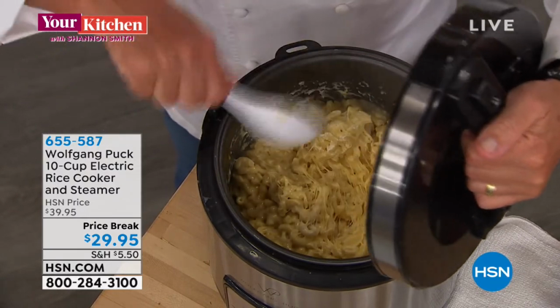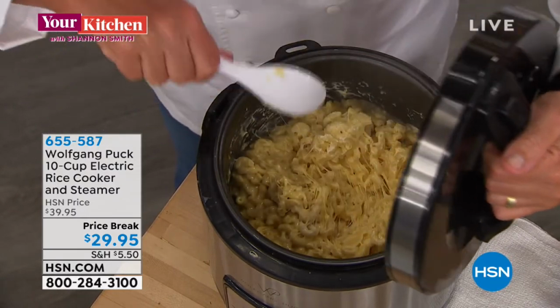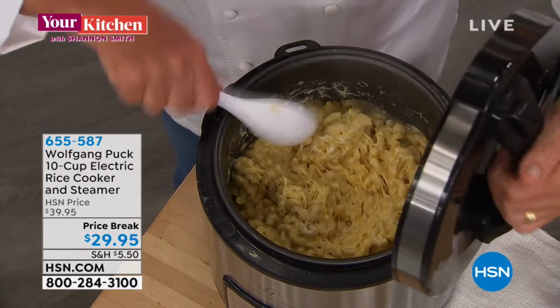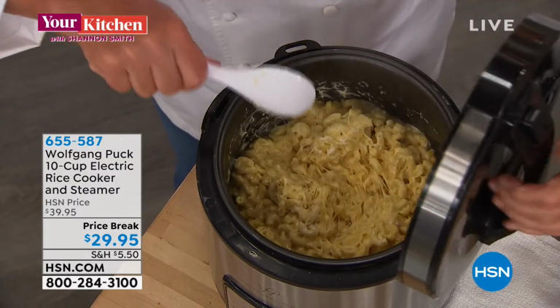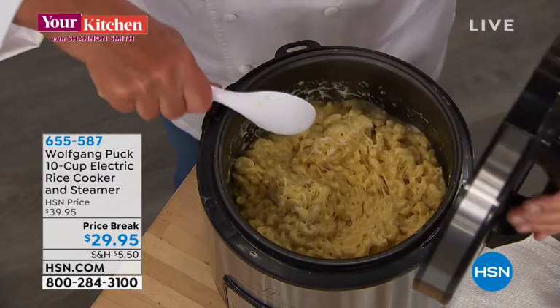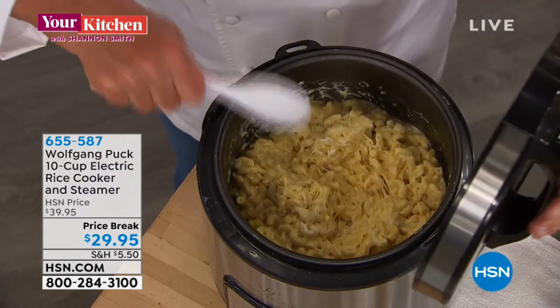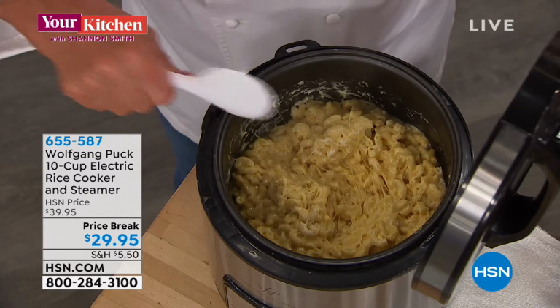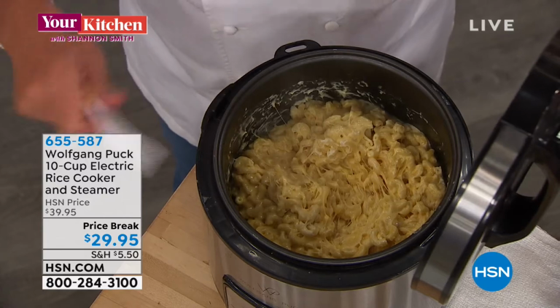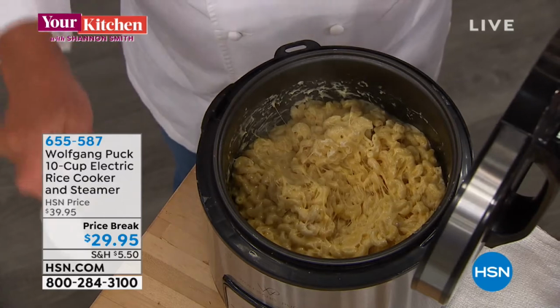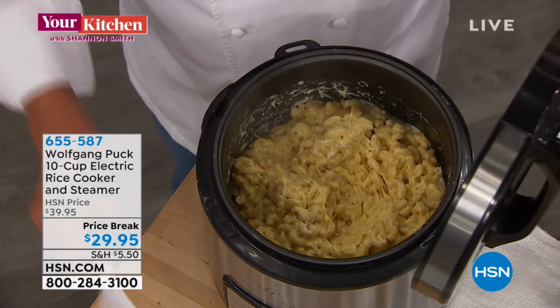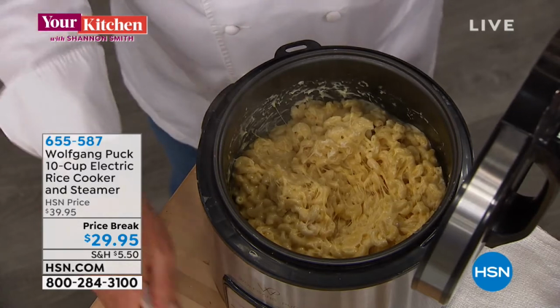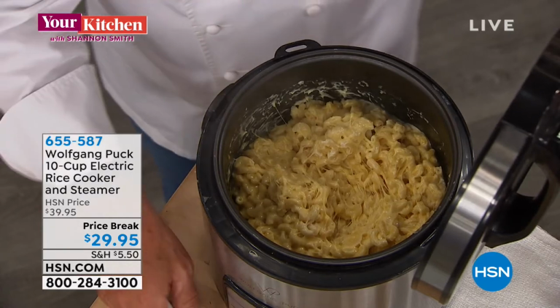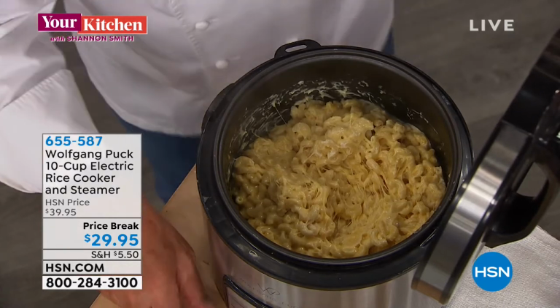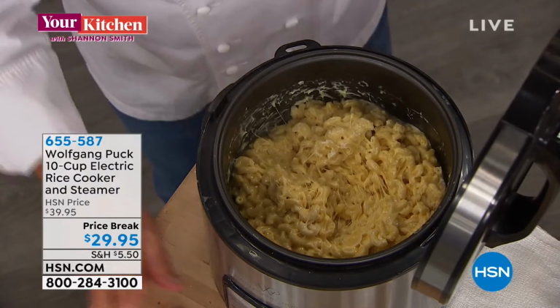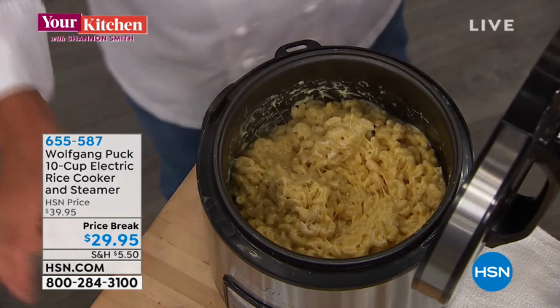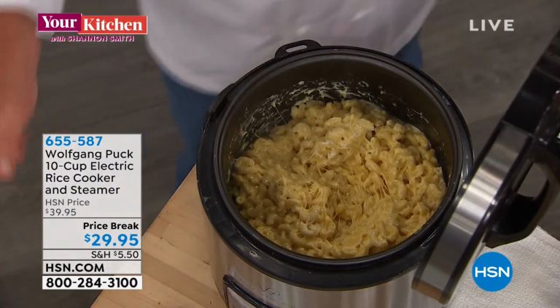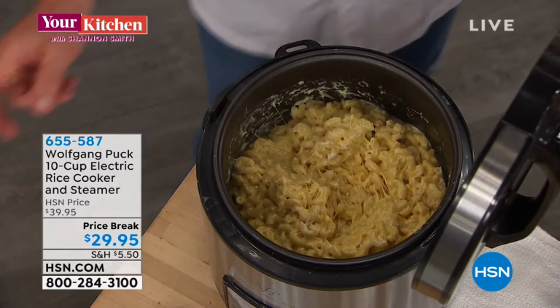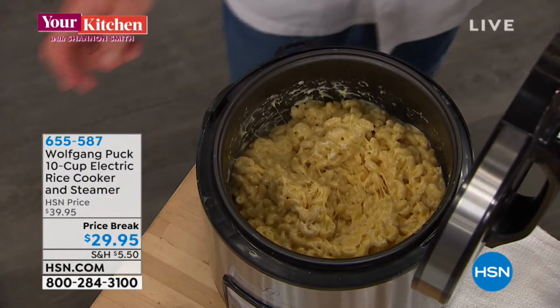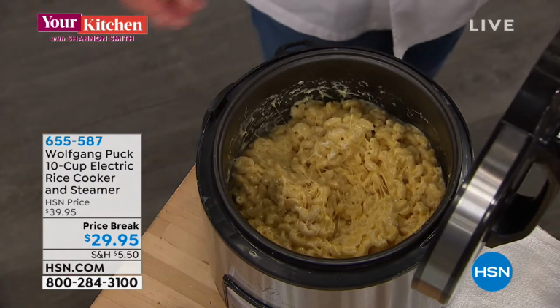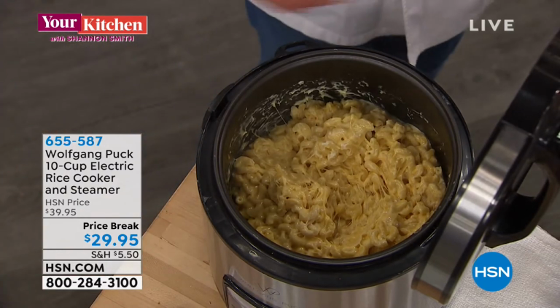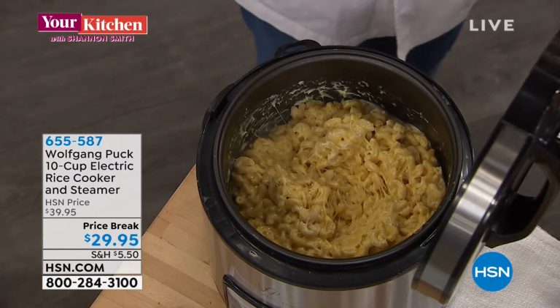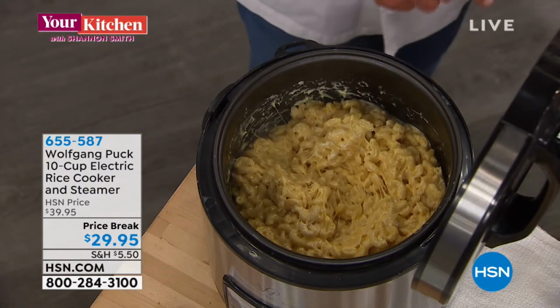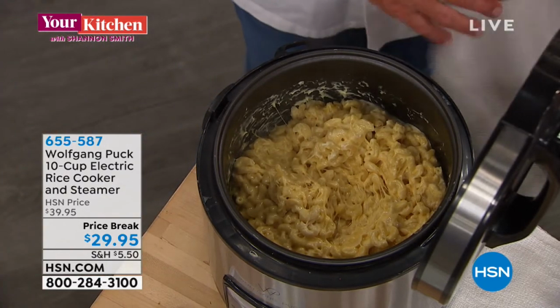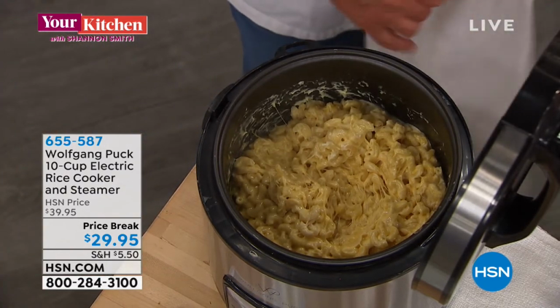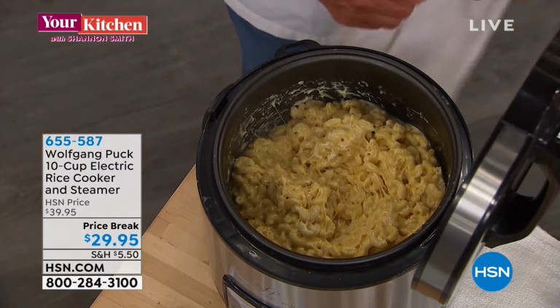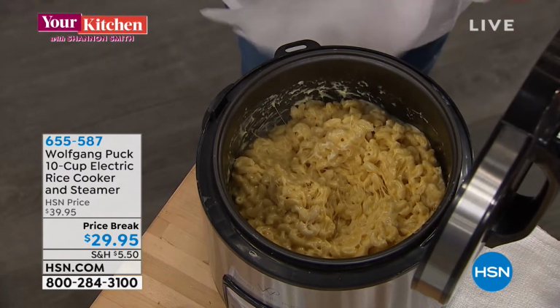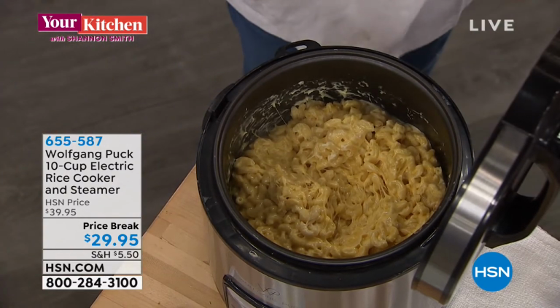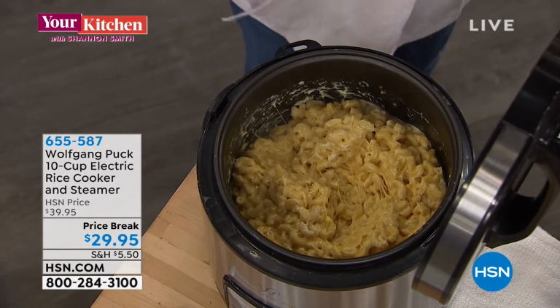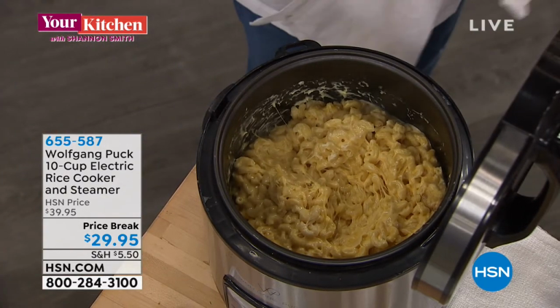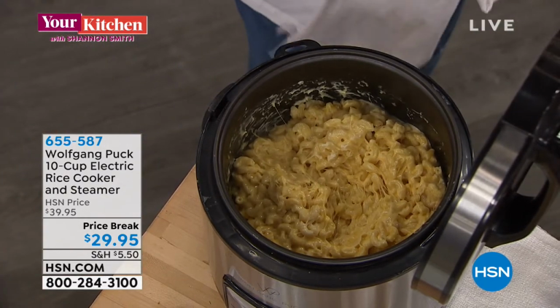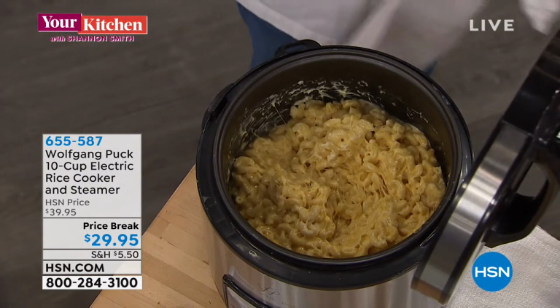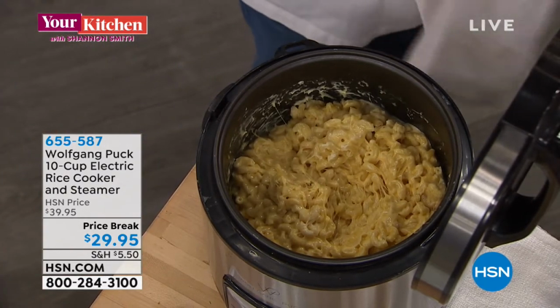You're absolutely right. And to show everybody, we start with macaroni and cheese.